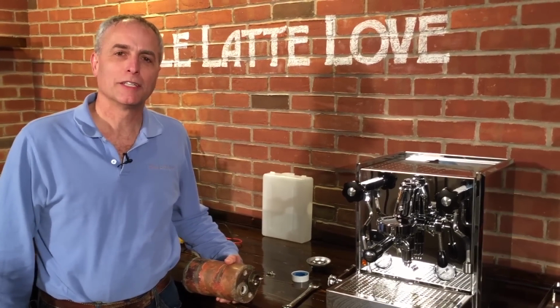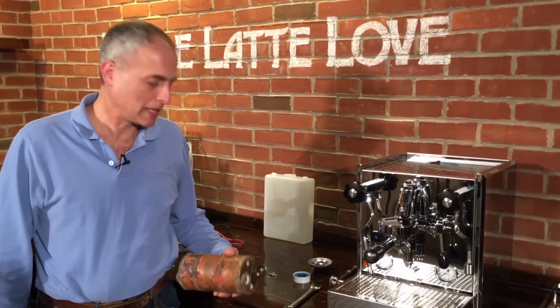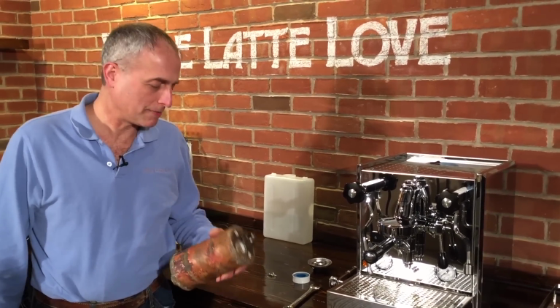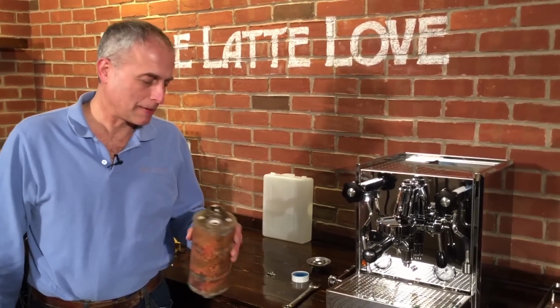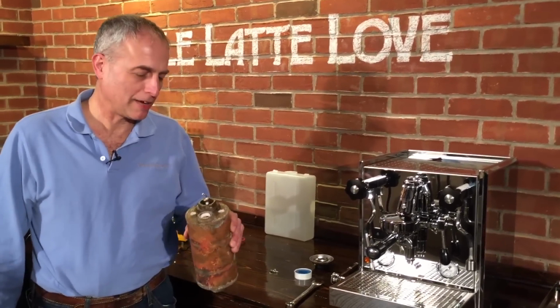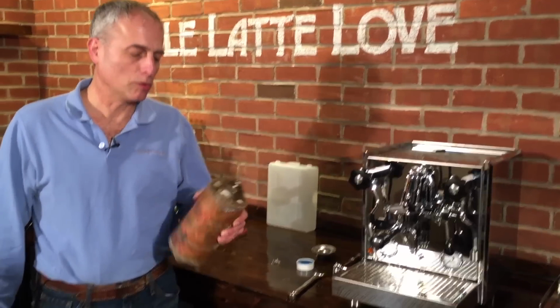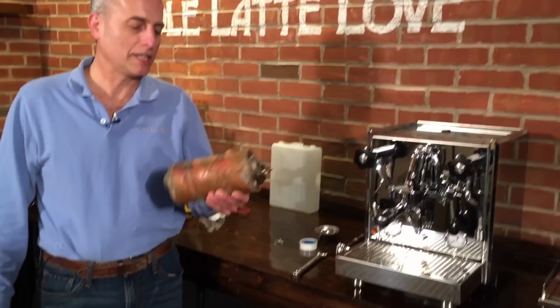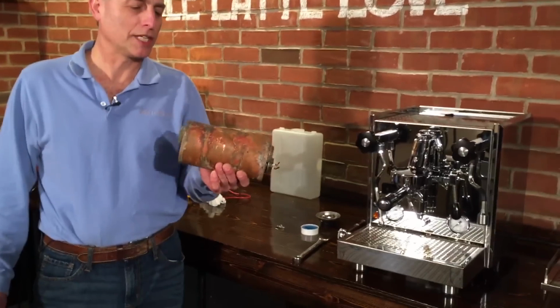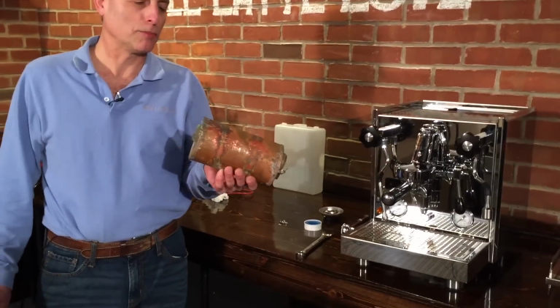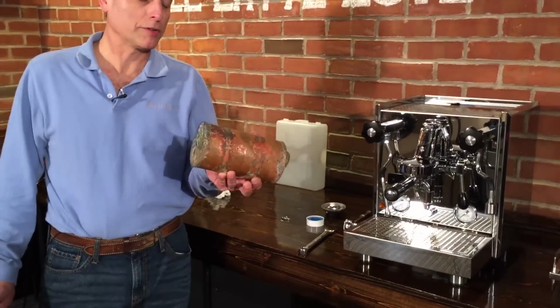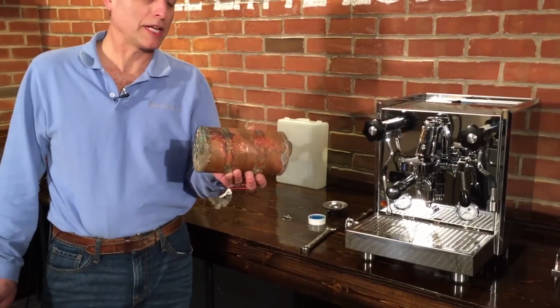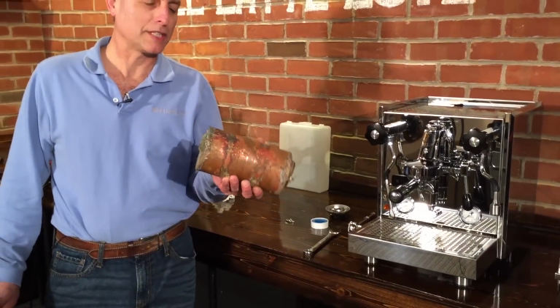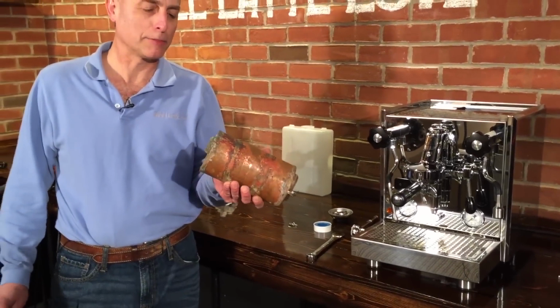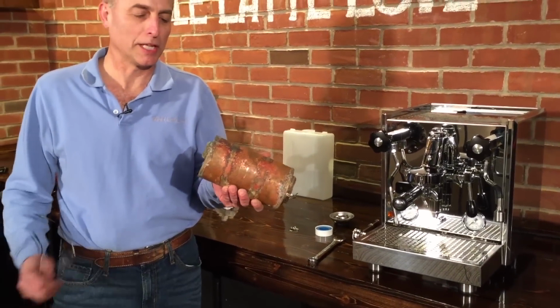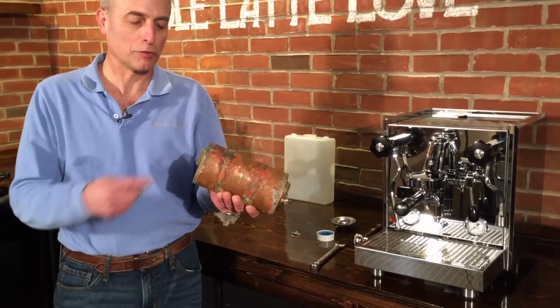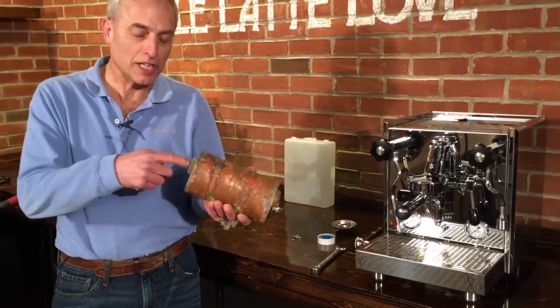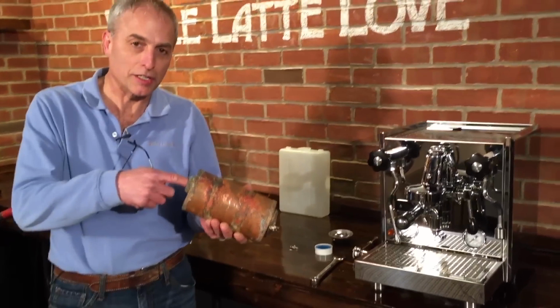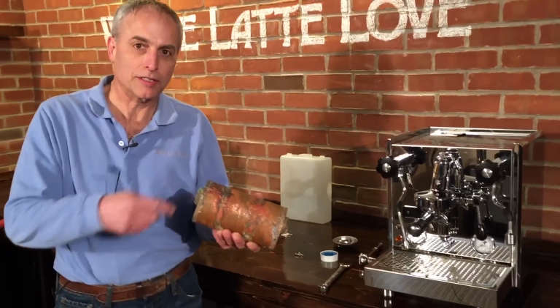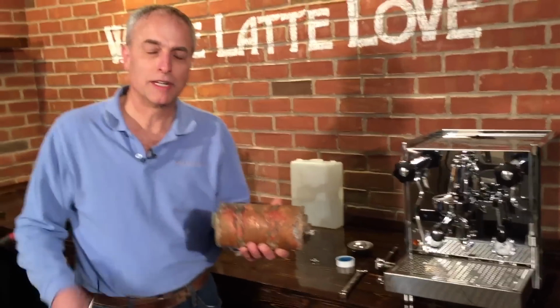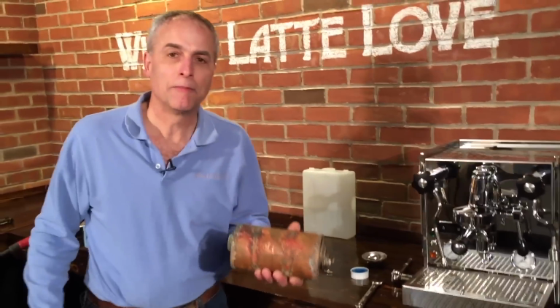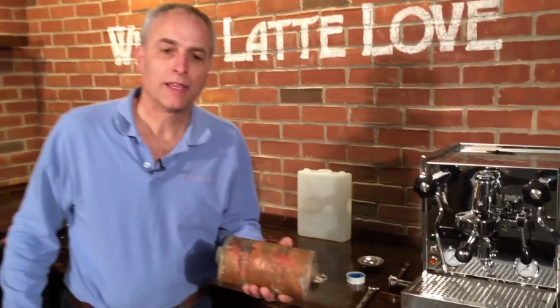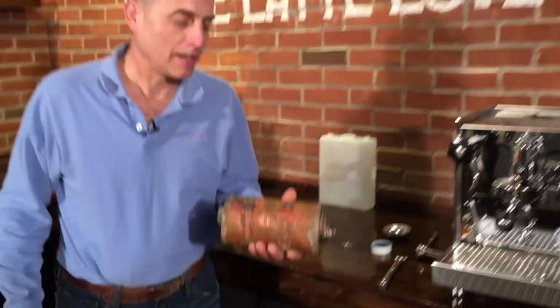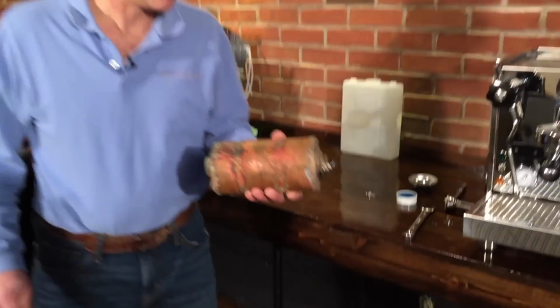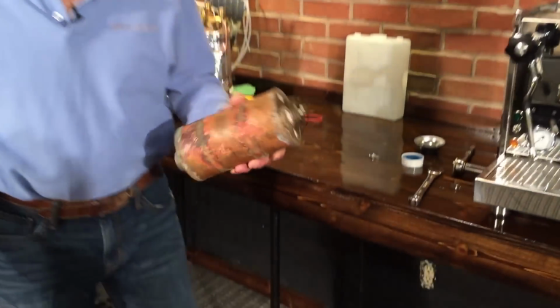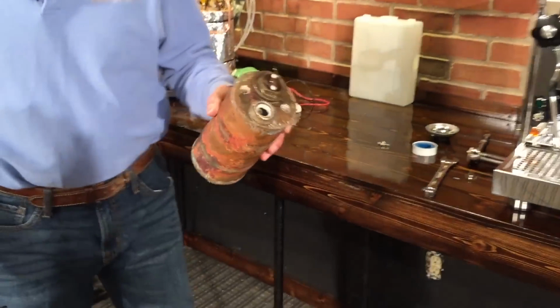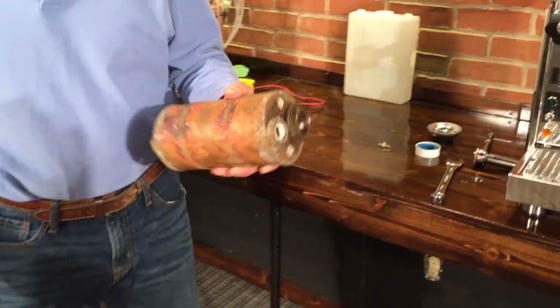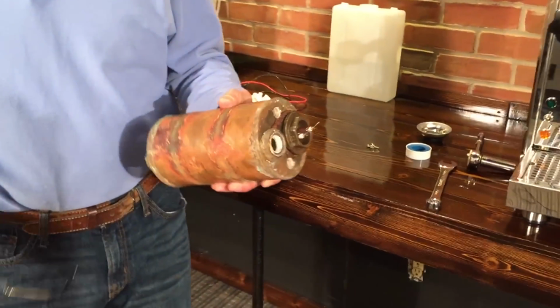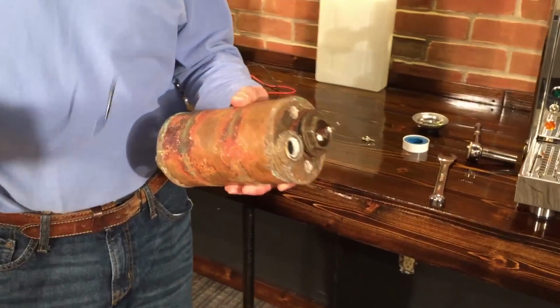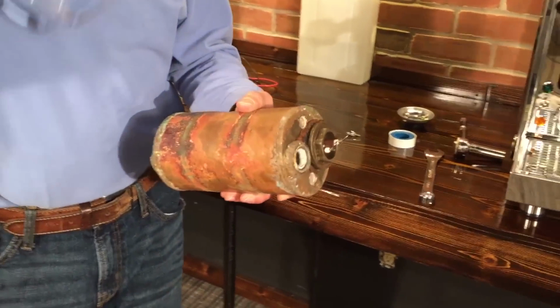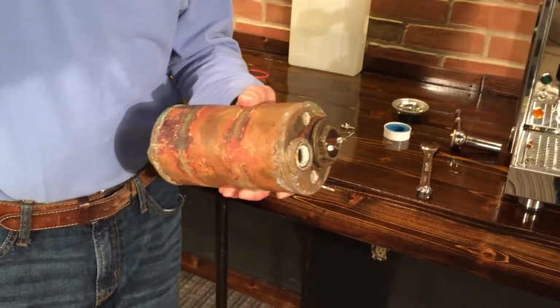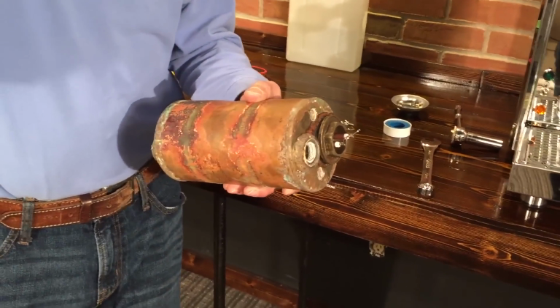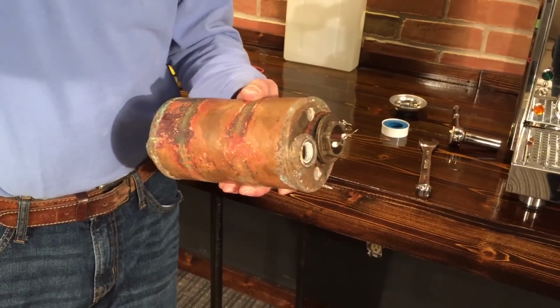So I happen to have an old heat exchanger boiler. This one actually happens to be leaking through the heat exchanger, and I figured we'd cut it up and take a look so you can see what it looks like.